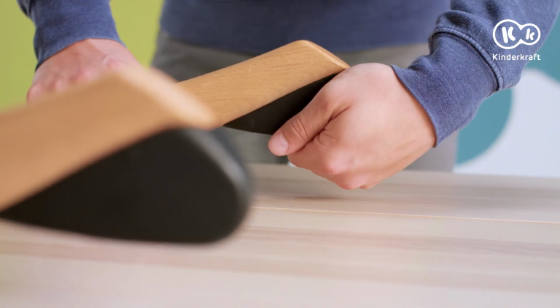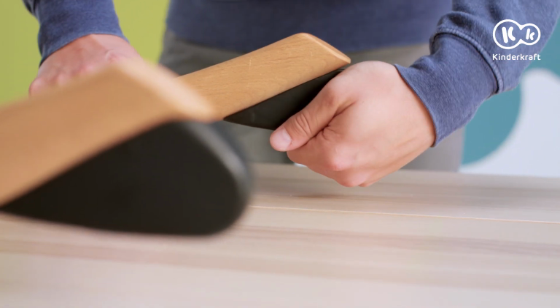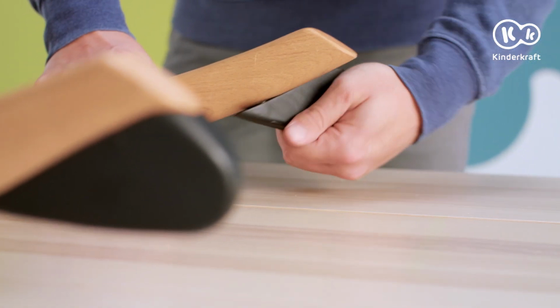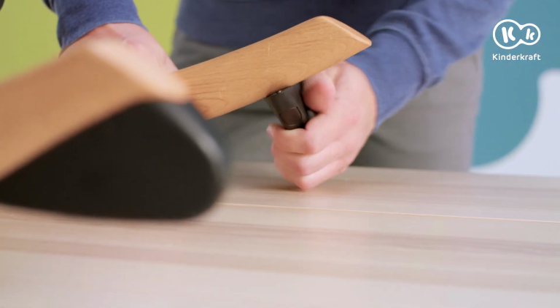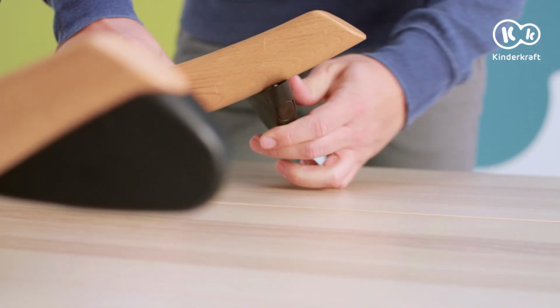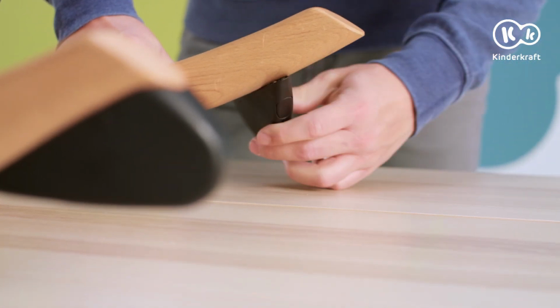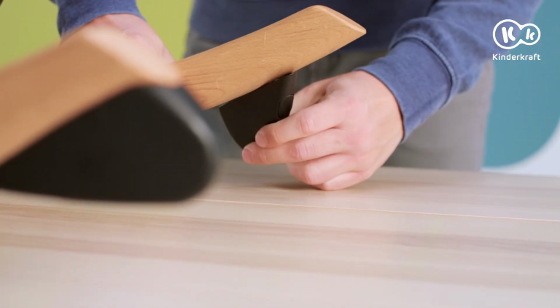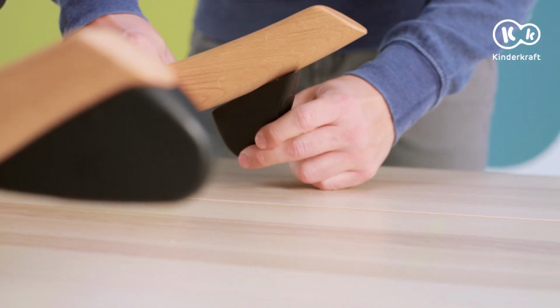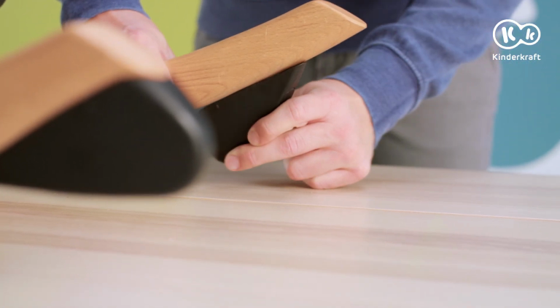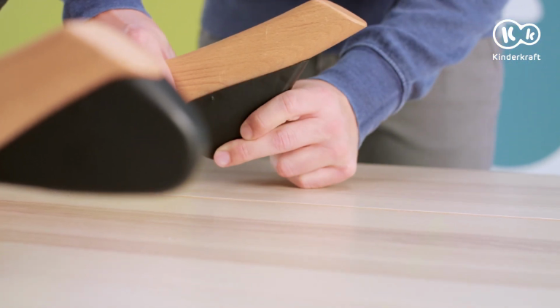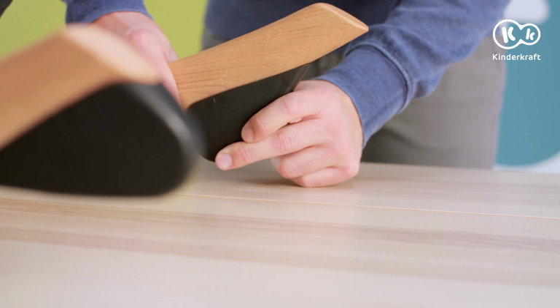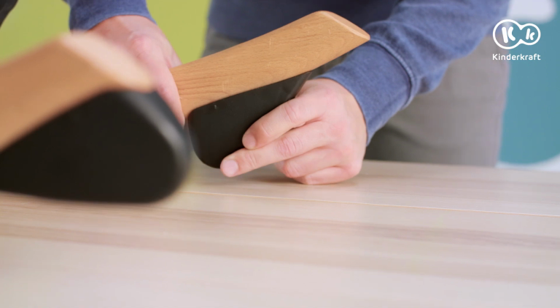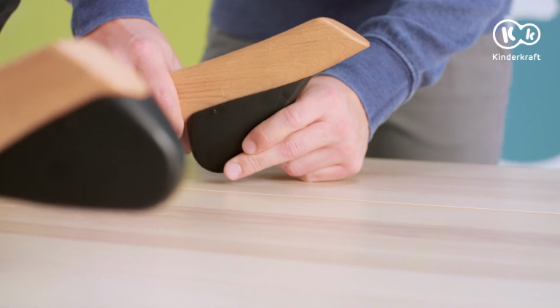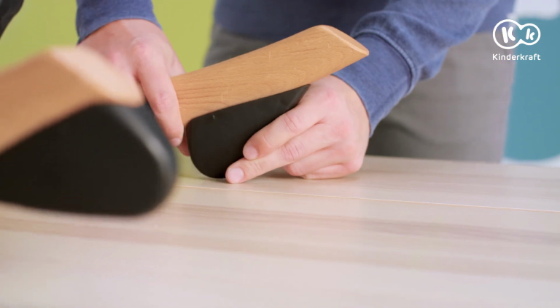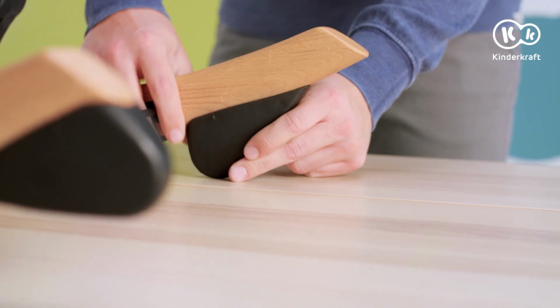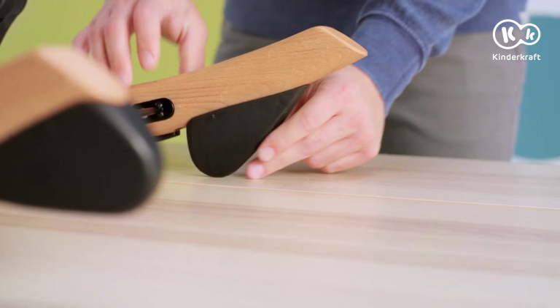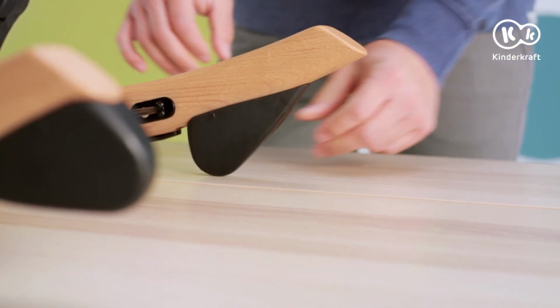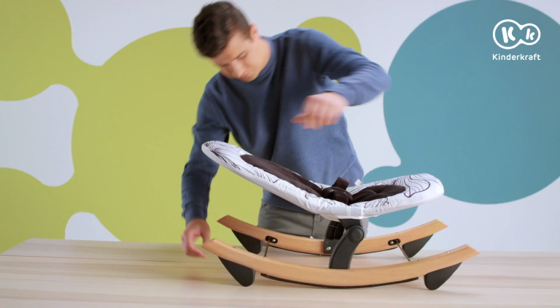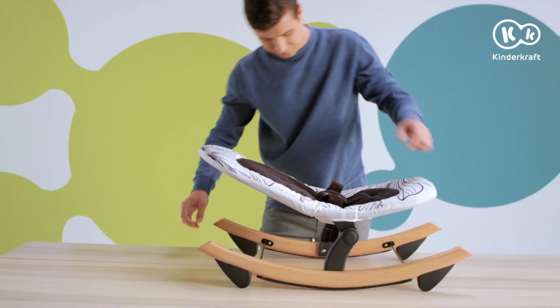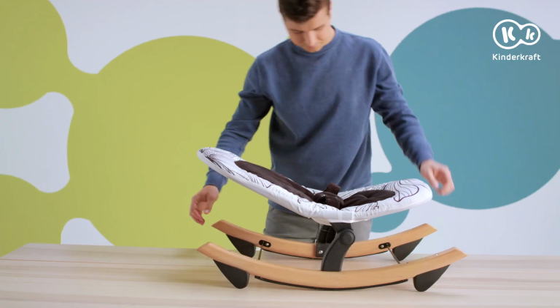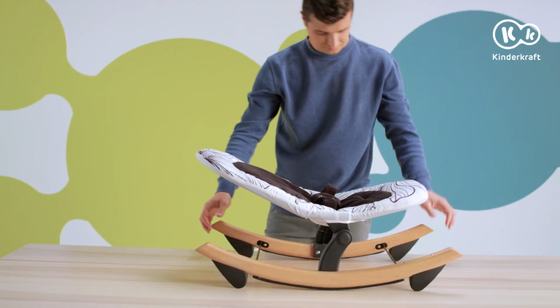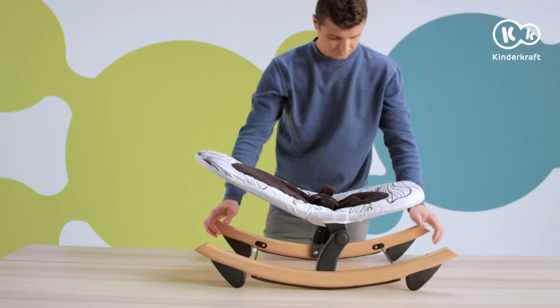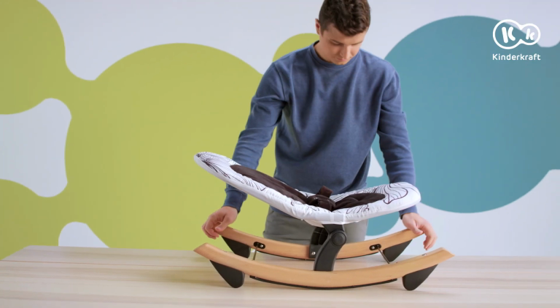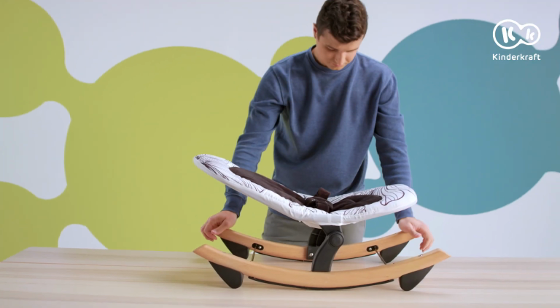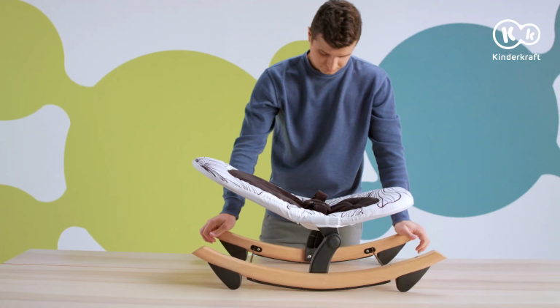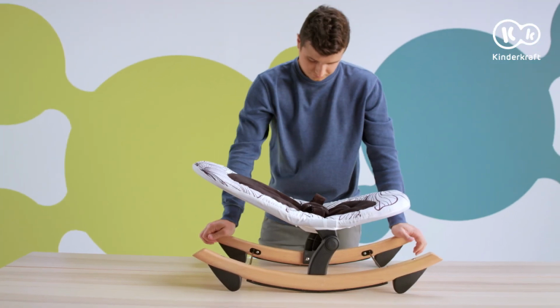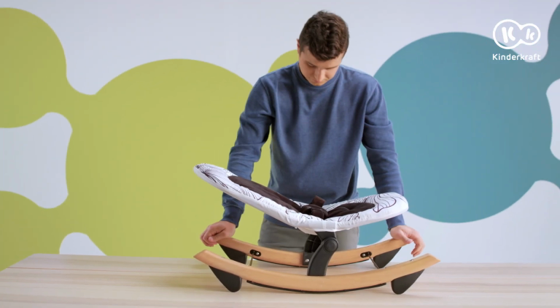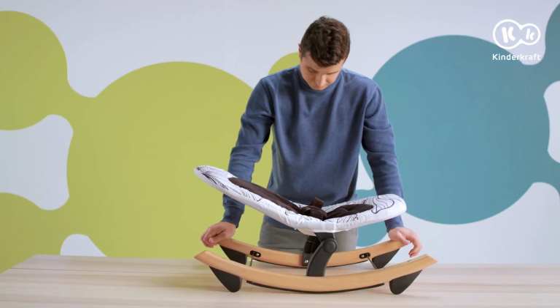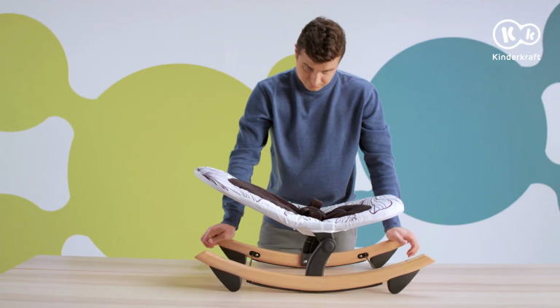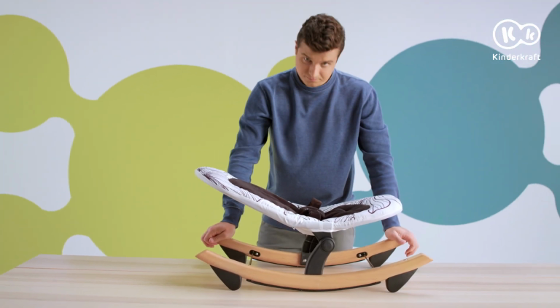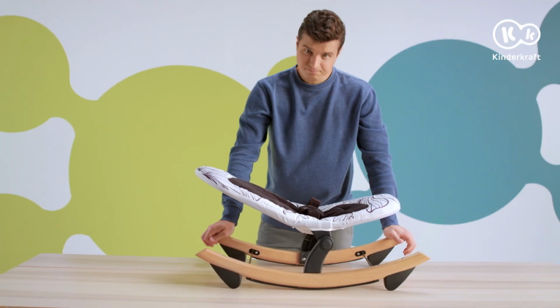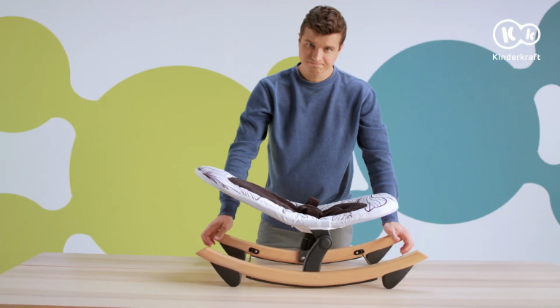By turning around the legs under the rockers, you can disable or engage the rocking function.